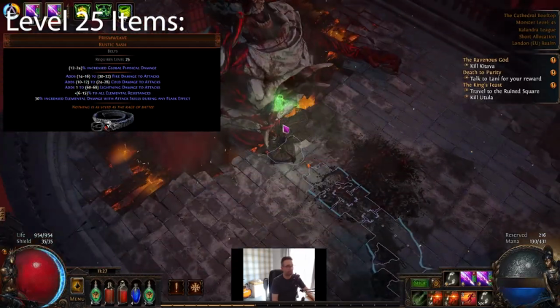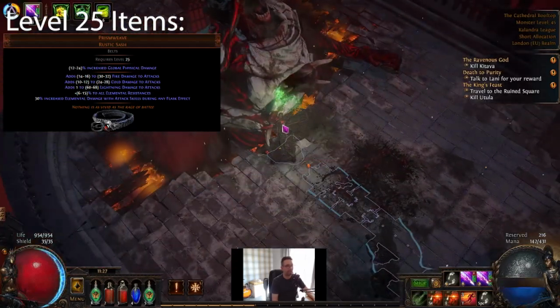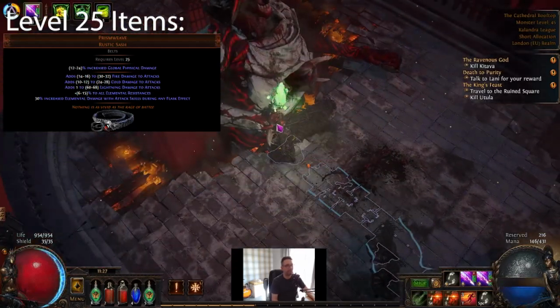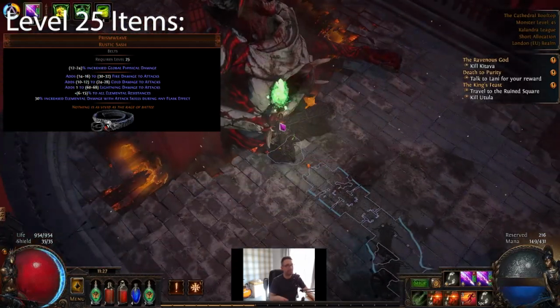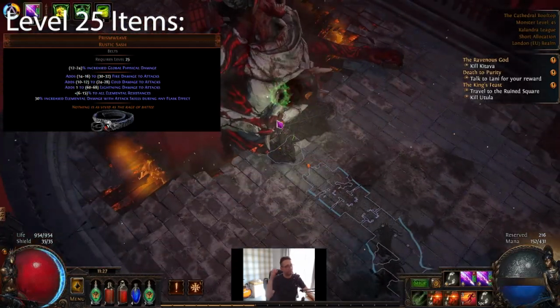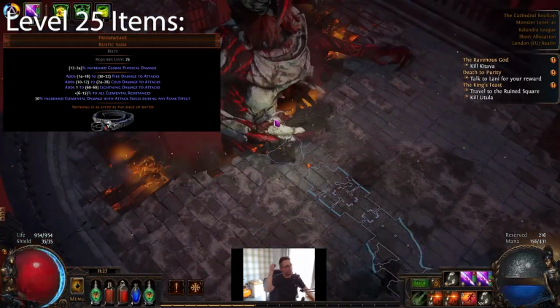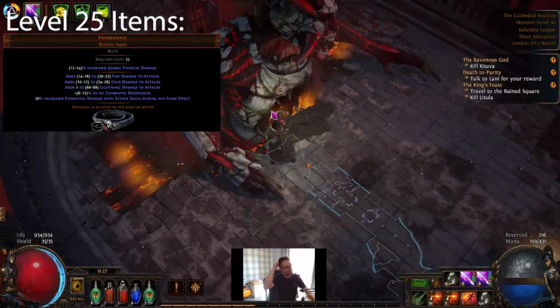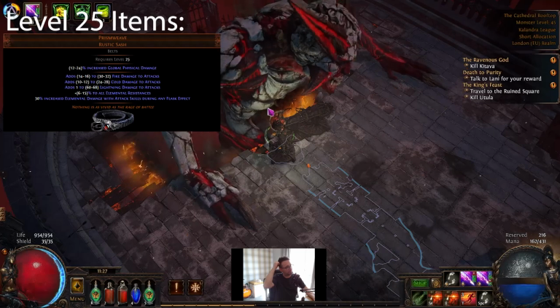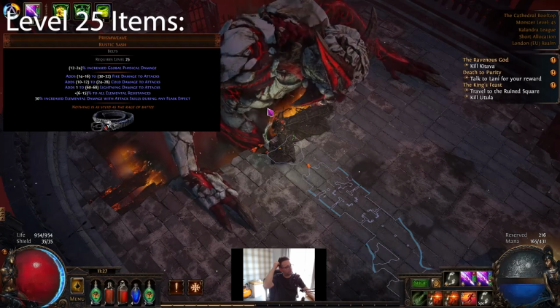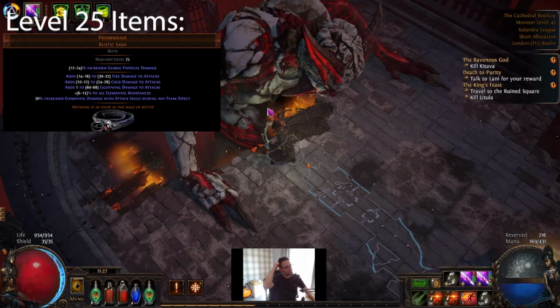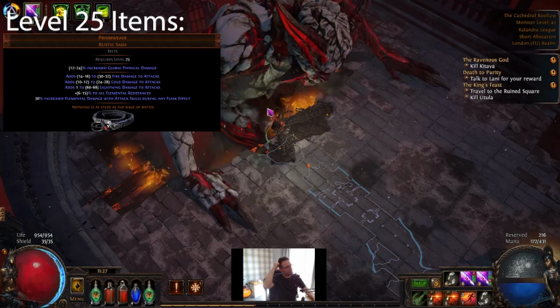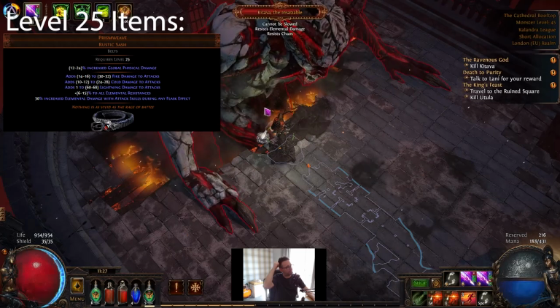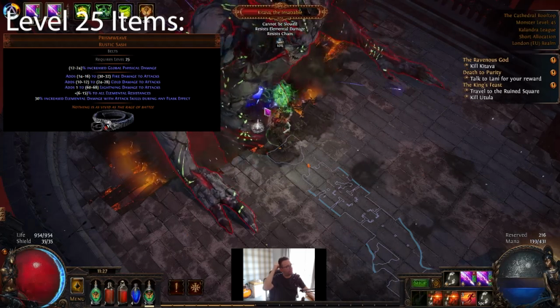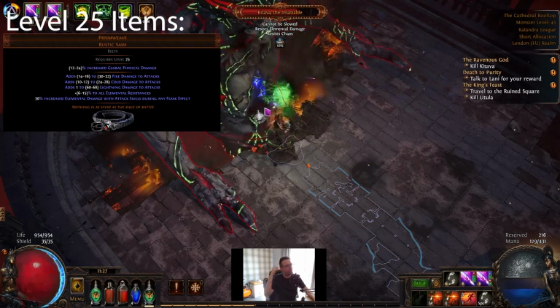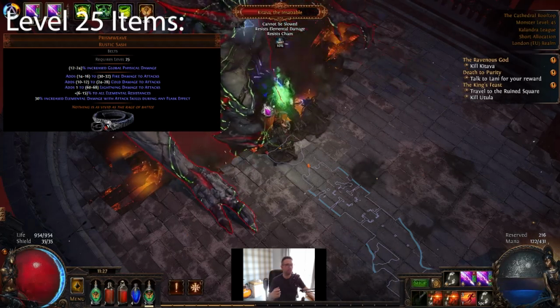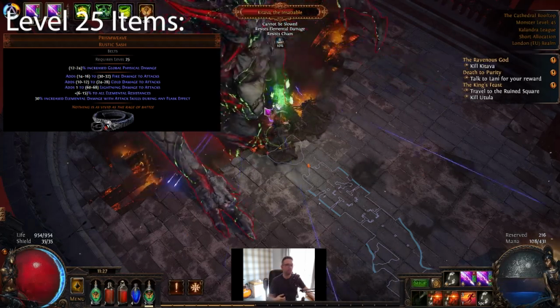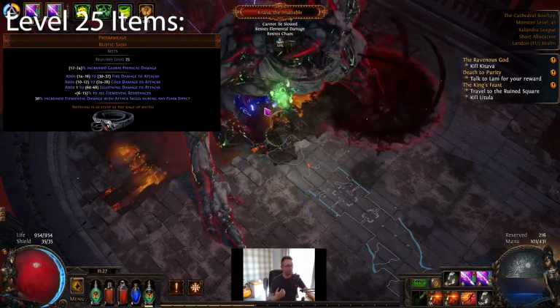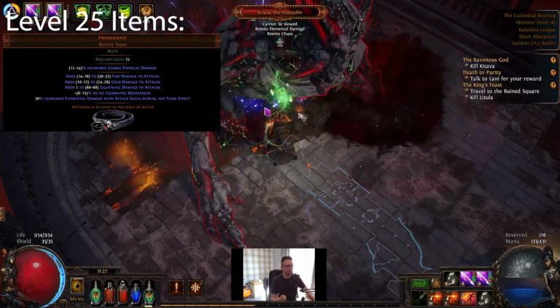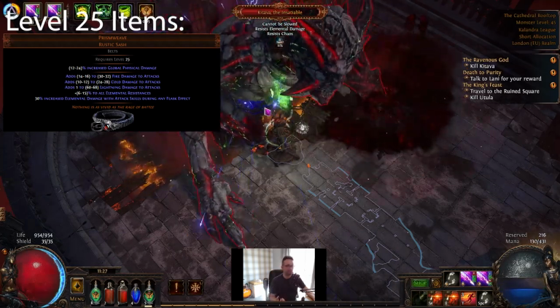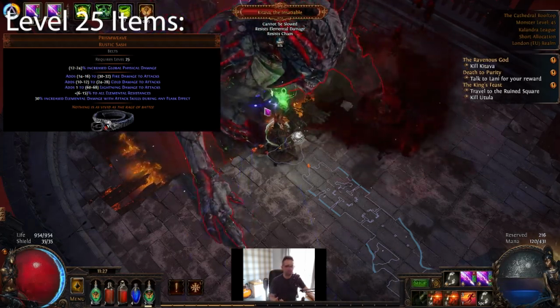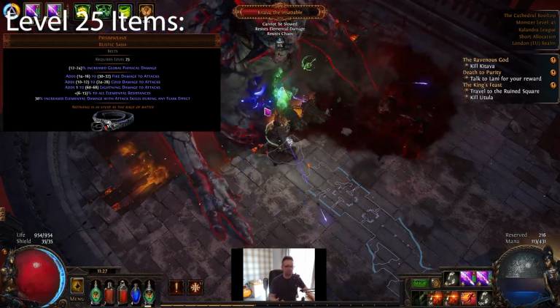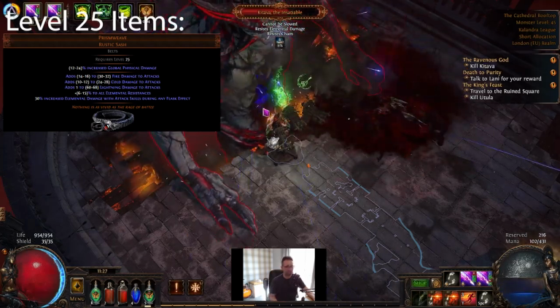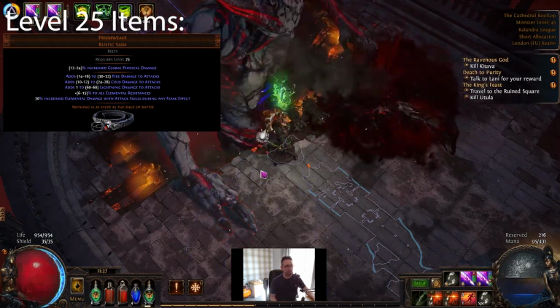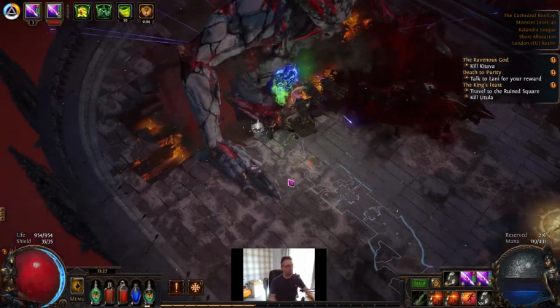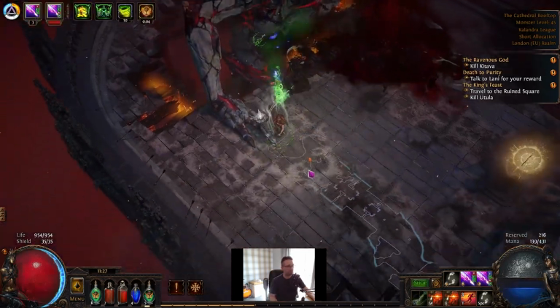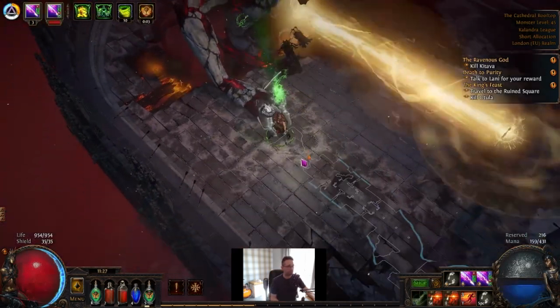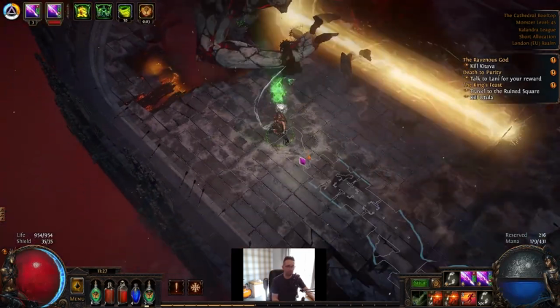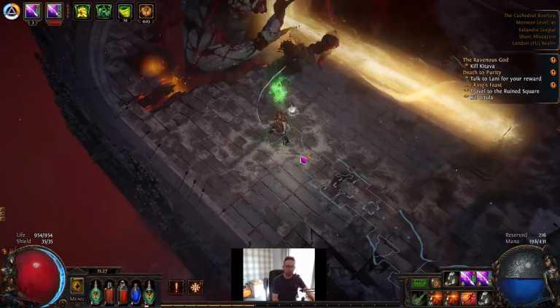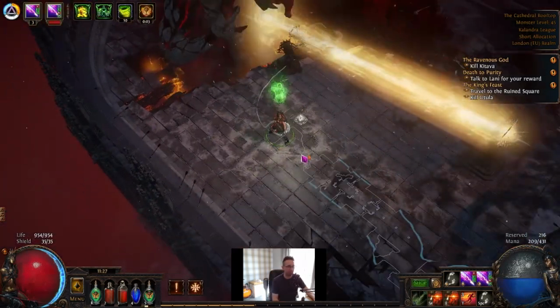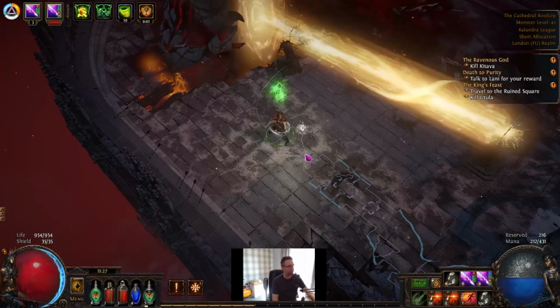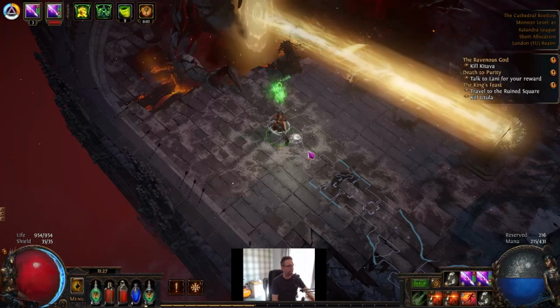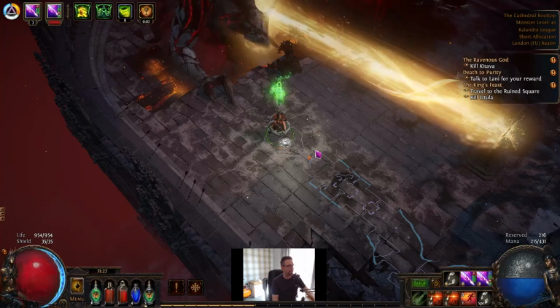The Prison Weave Belt is insane for the flat damage you get. It's kind of, at this stage of the game, probably three support gems worth of flat damage.